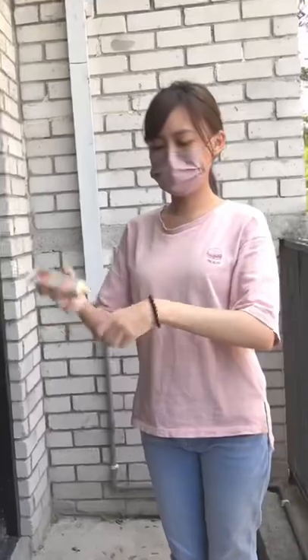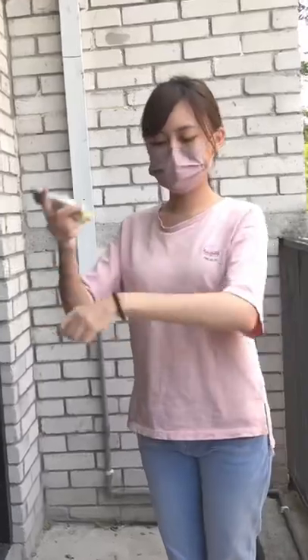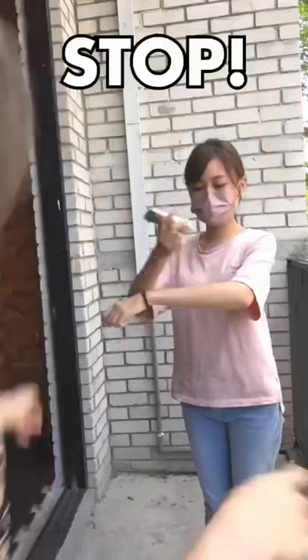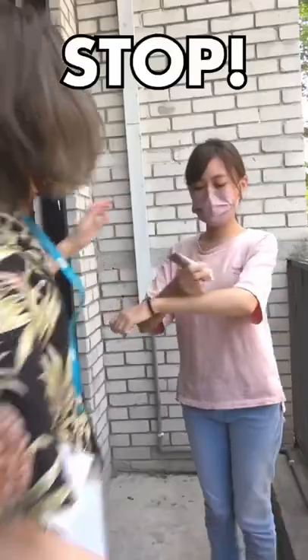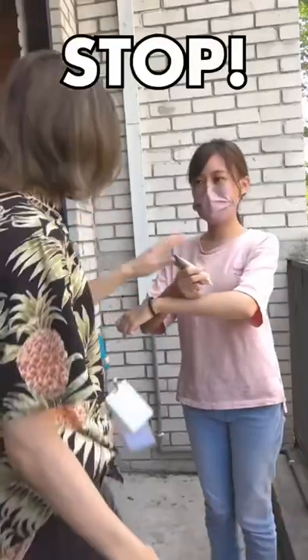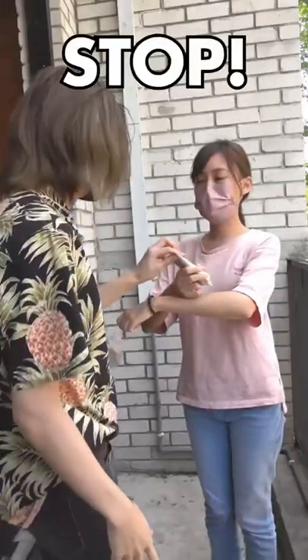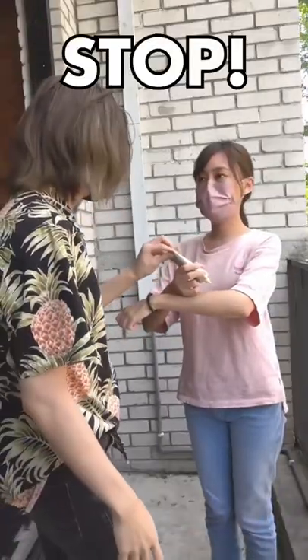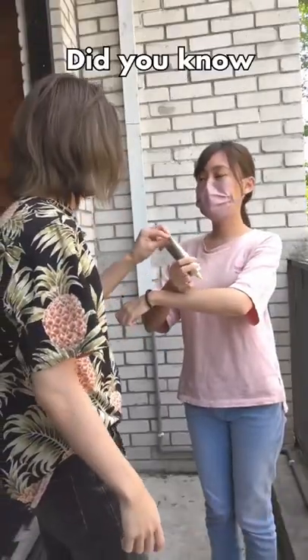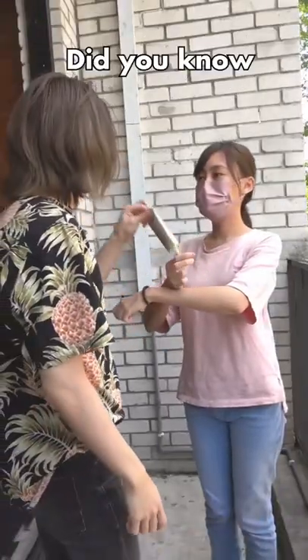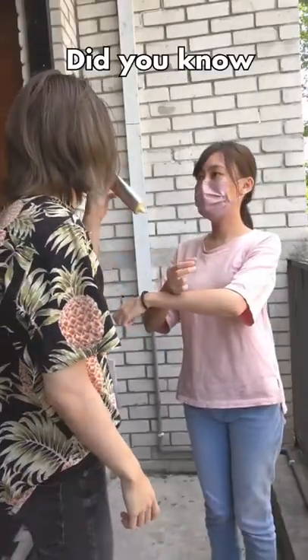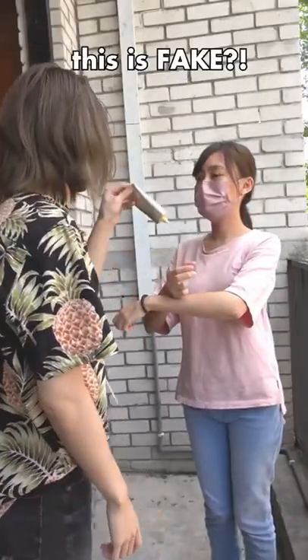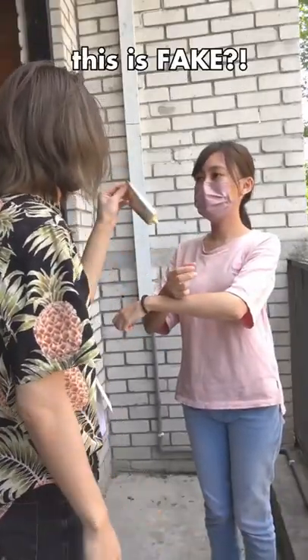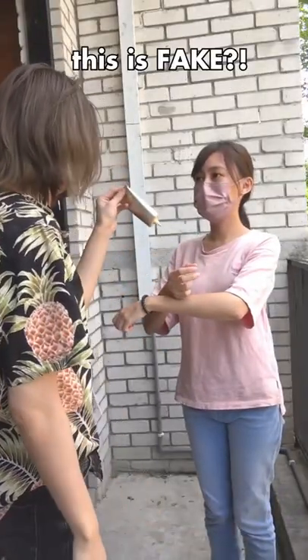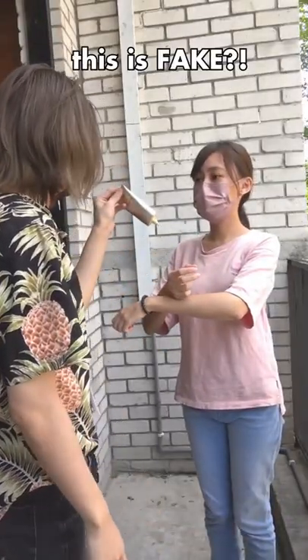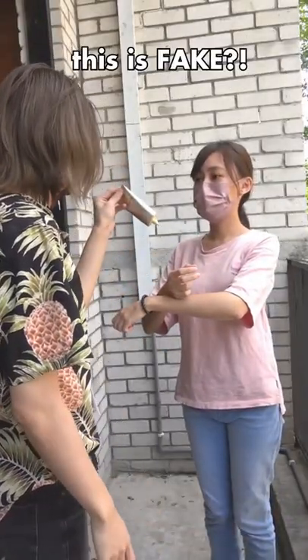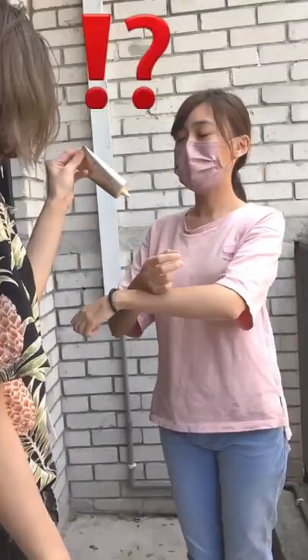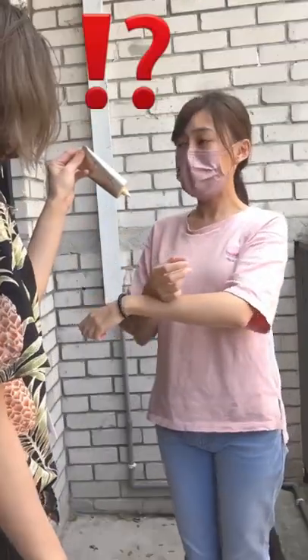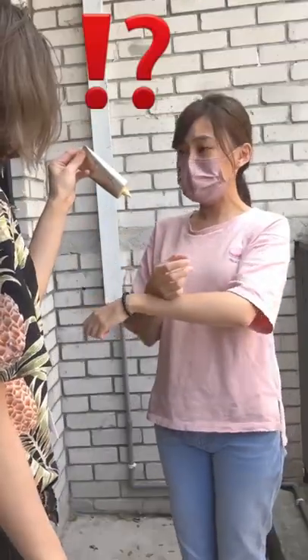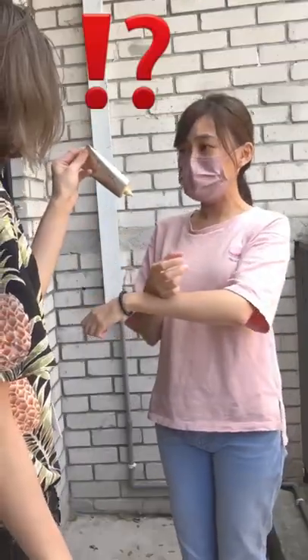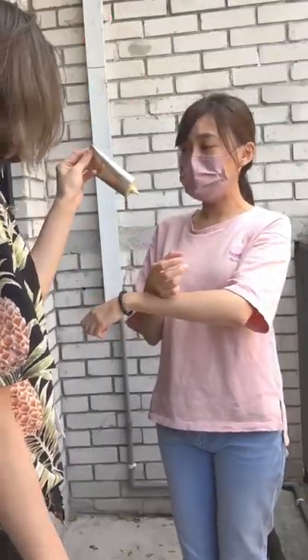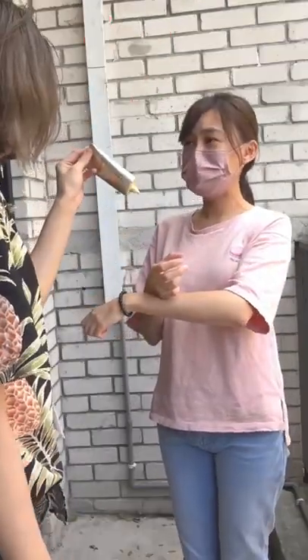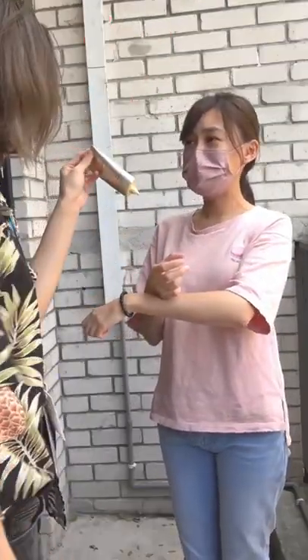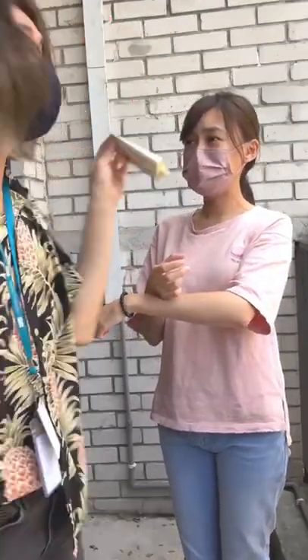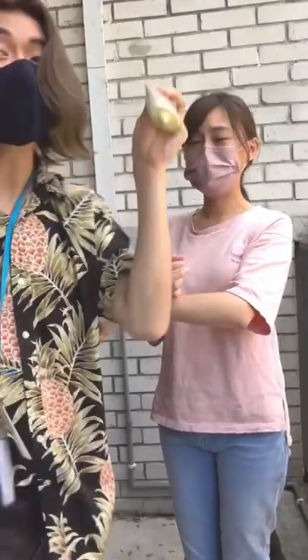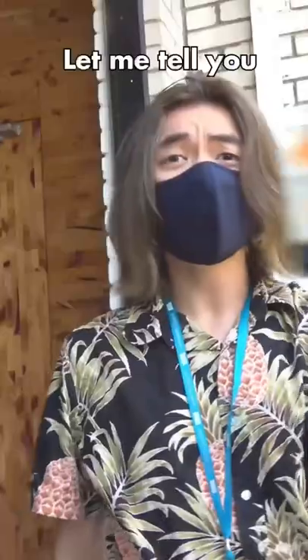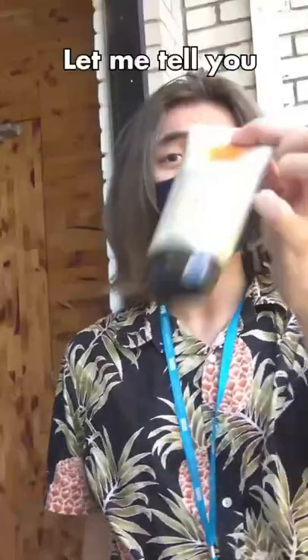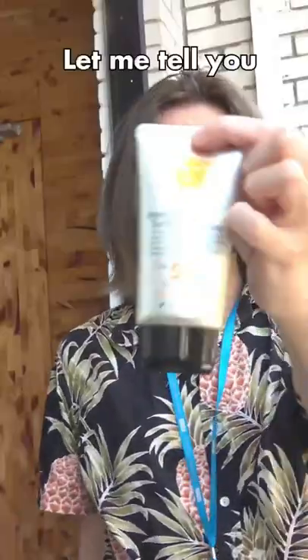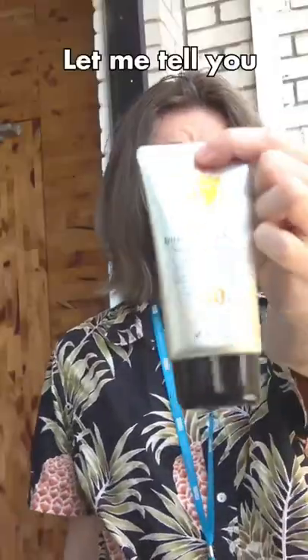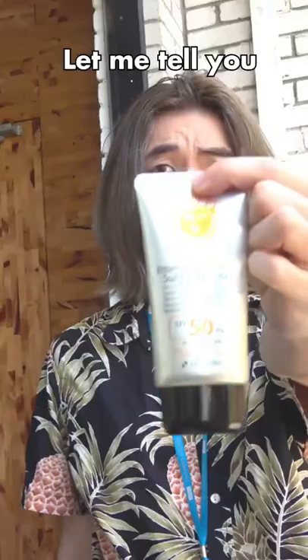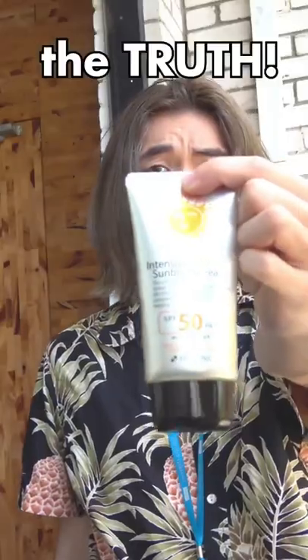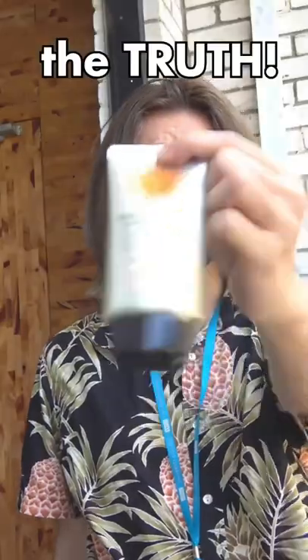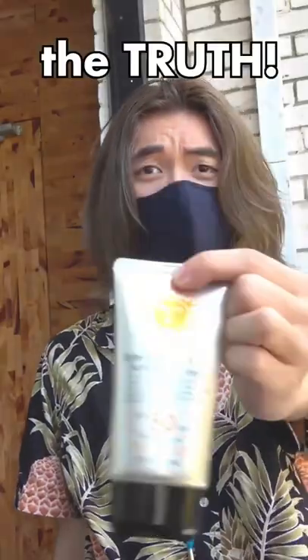Stop! Did you know this is fake? Yeah! Let me tell you the truth!